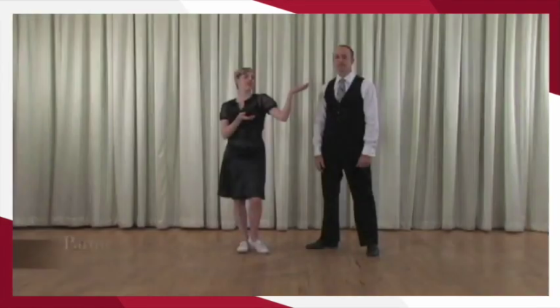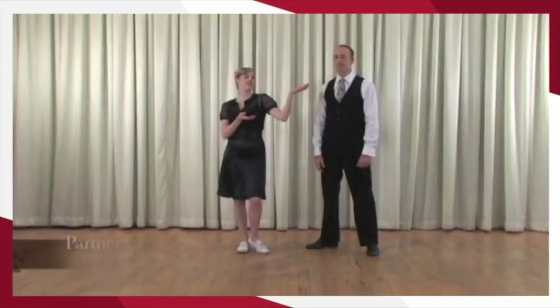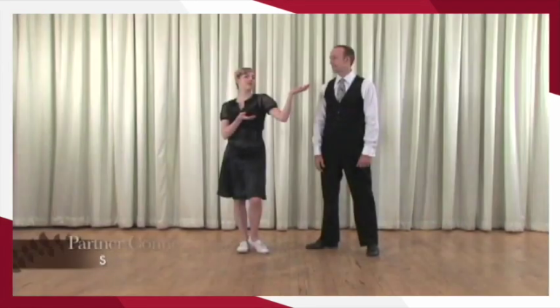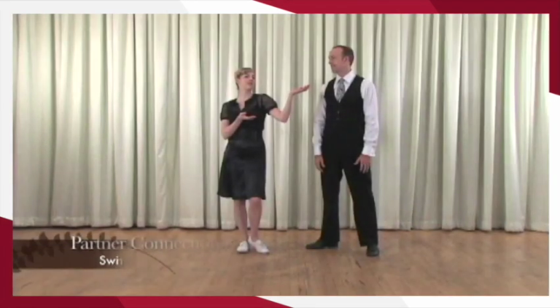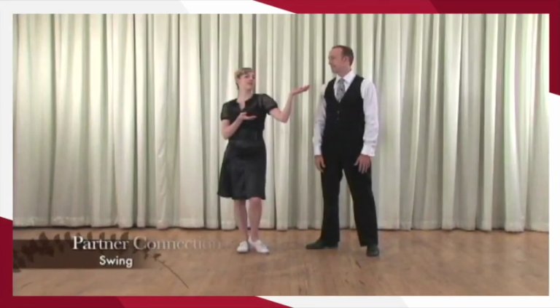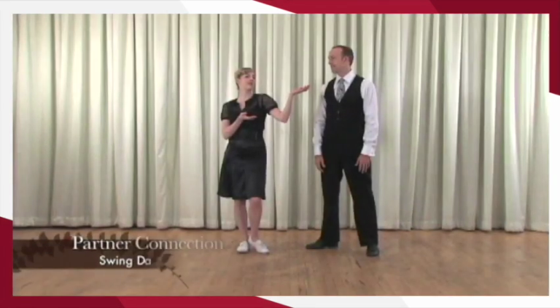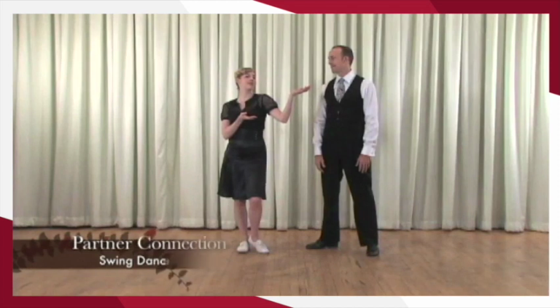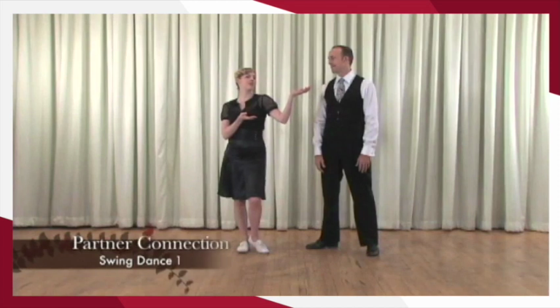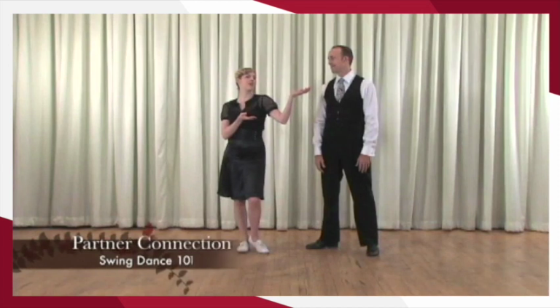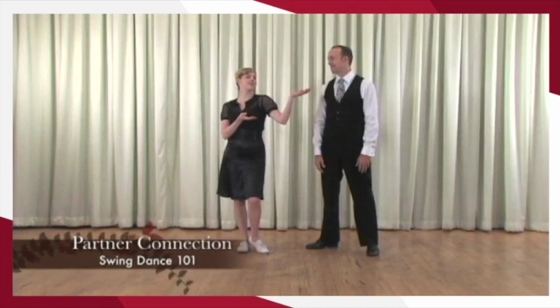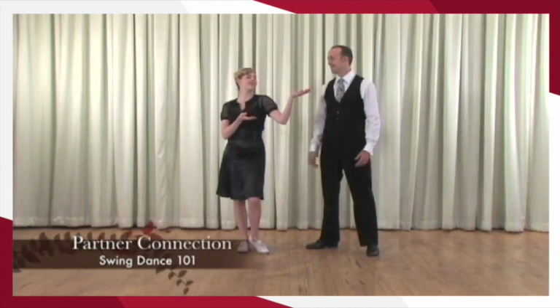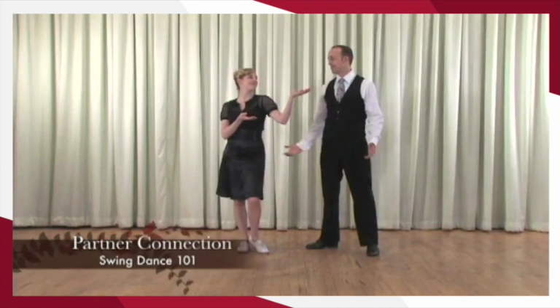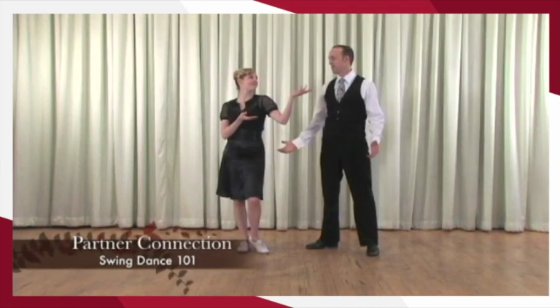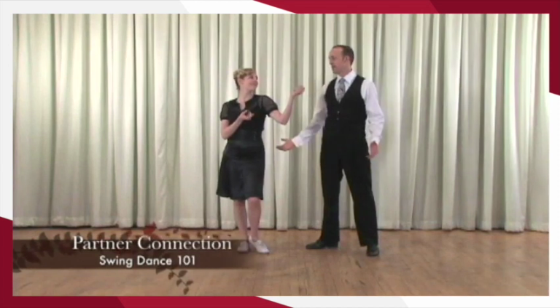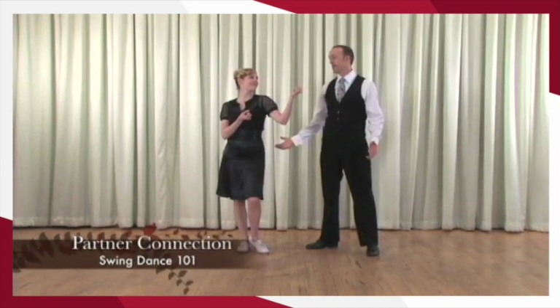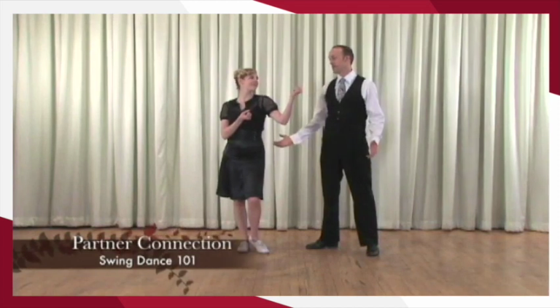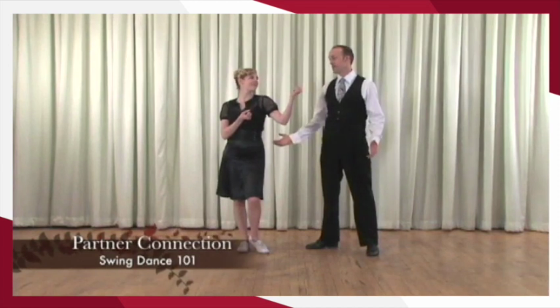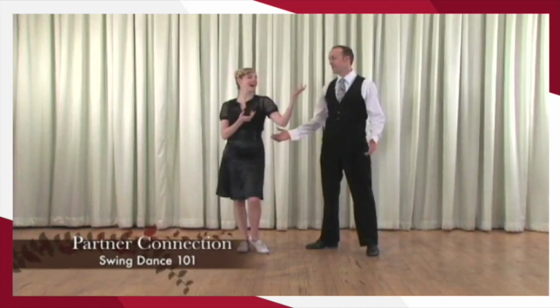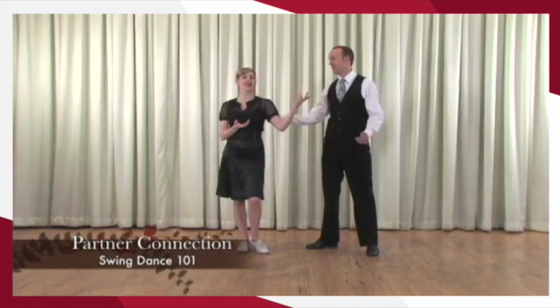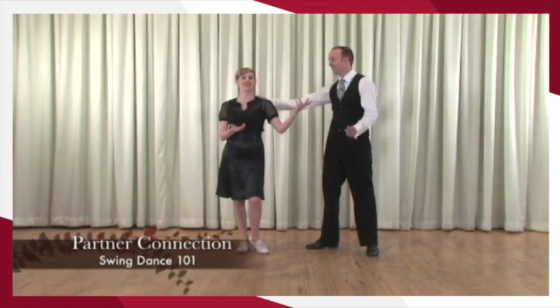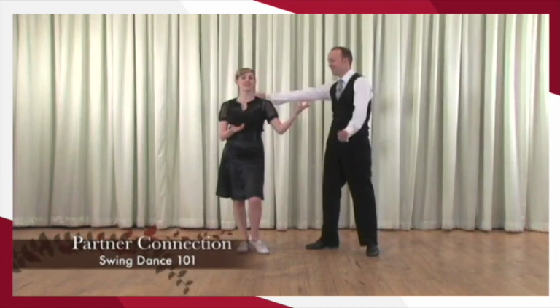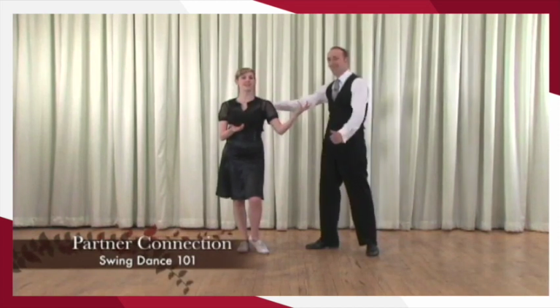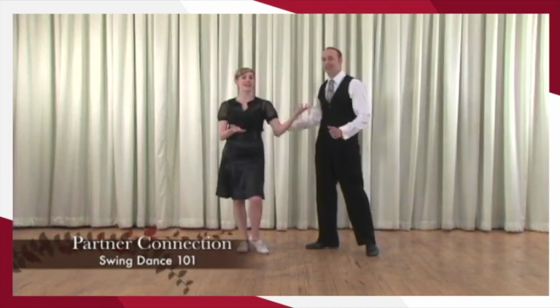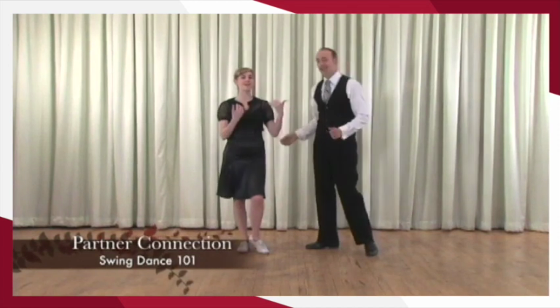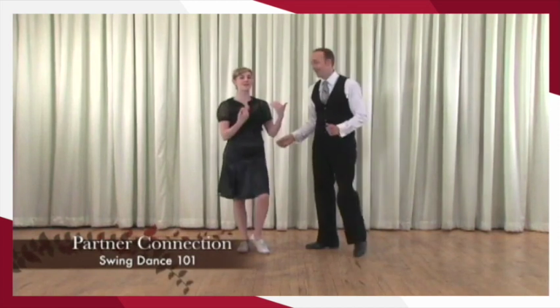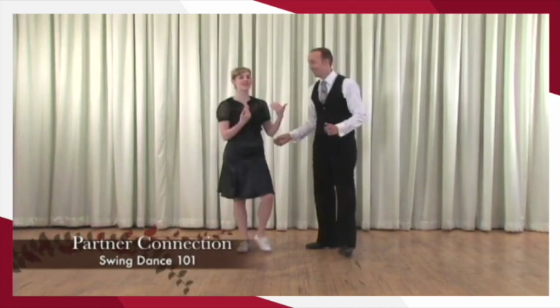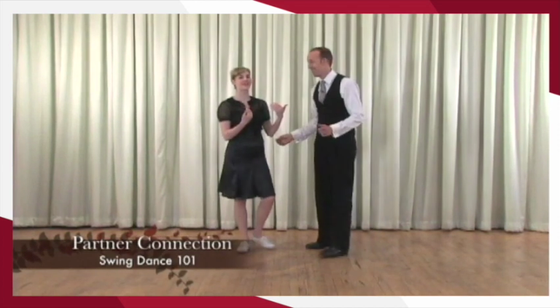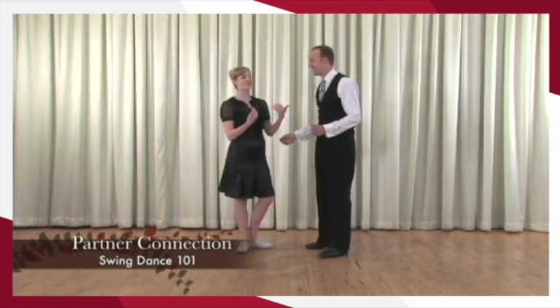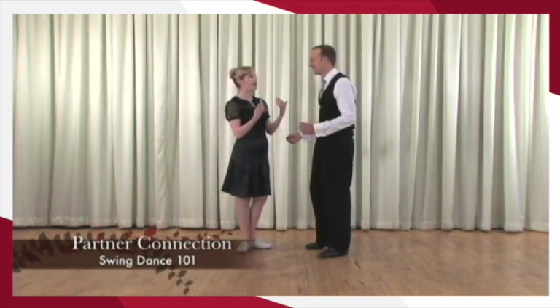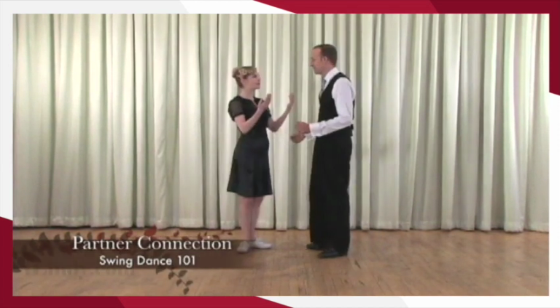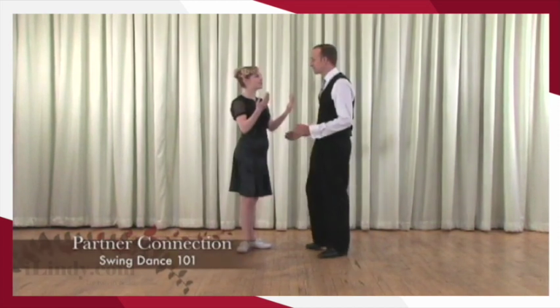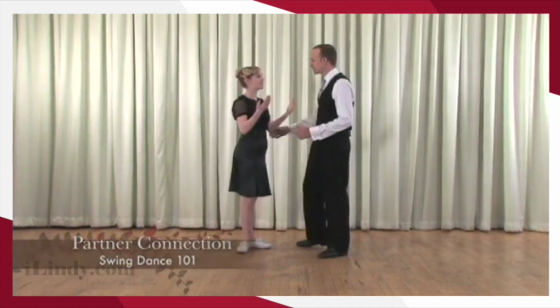It's time to learn how to touch our partners. Joe, I want to touch you. I know you do, and I want to be touched. So how do we do this?